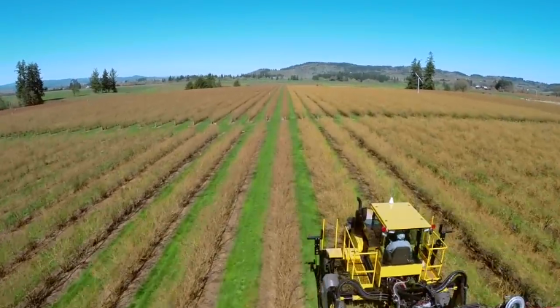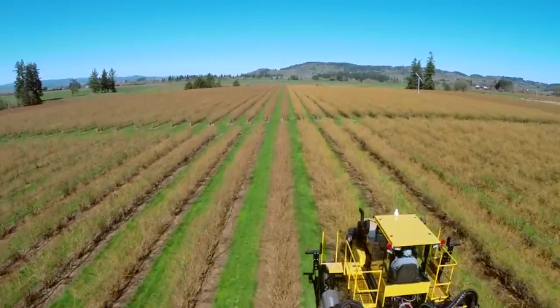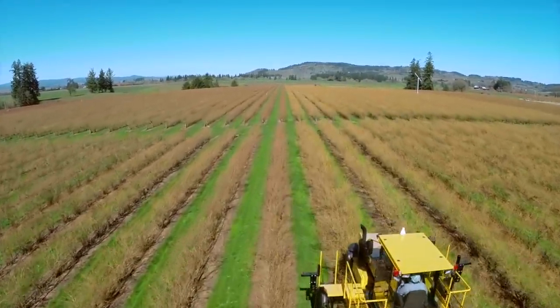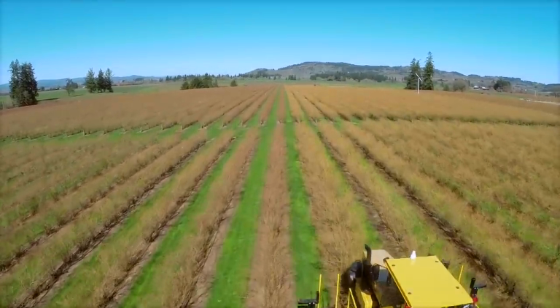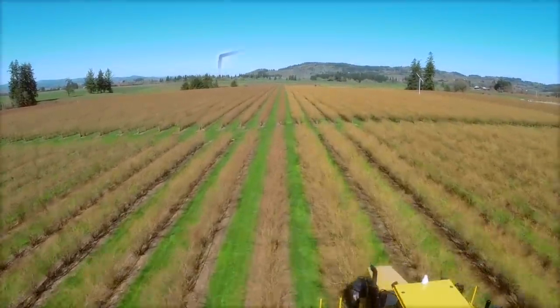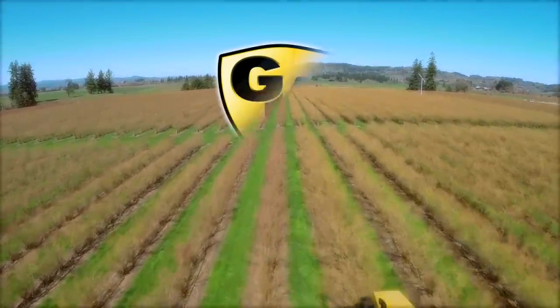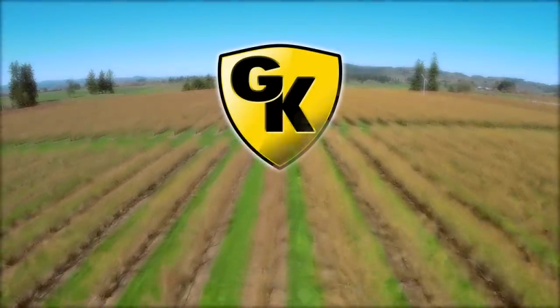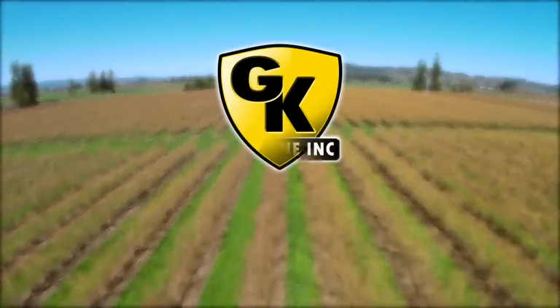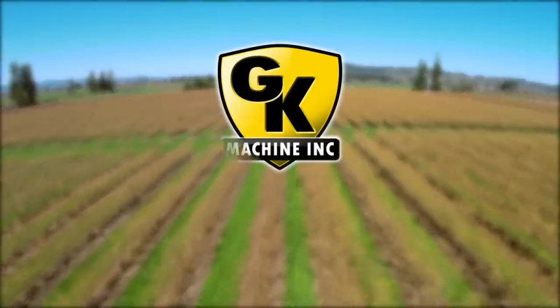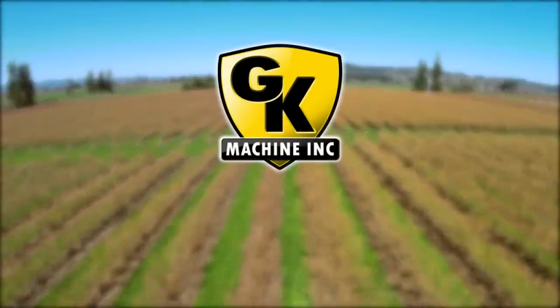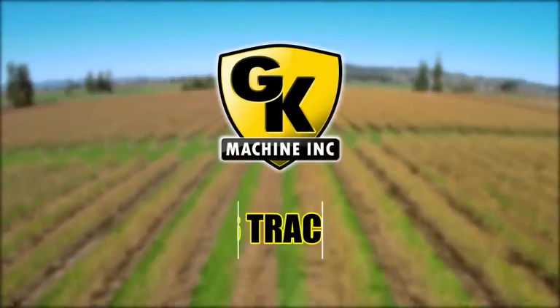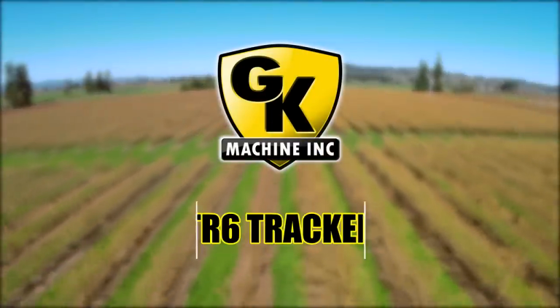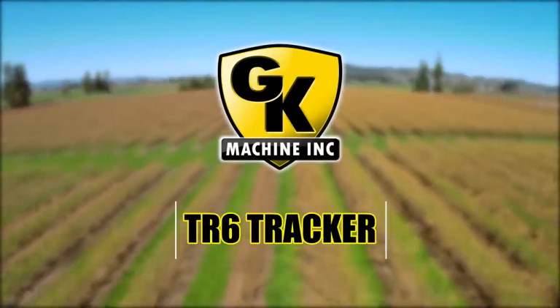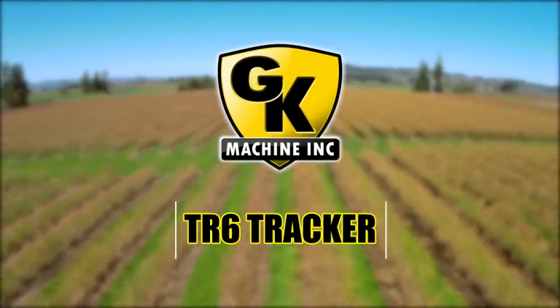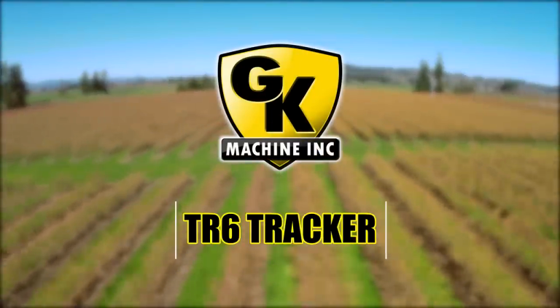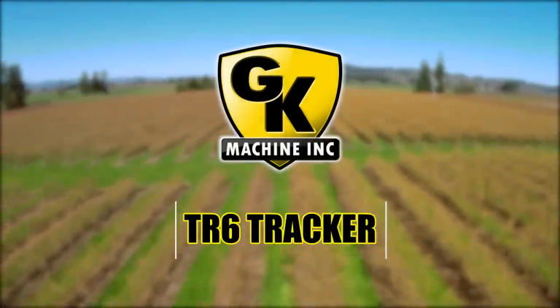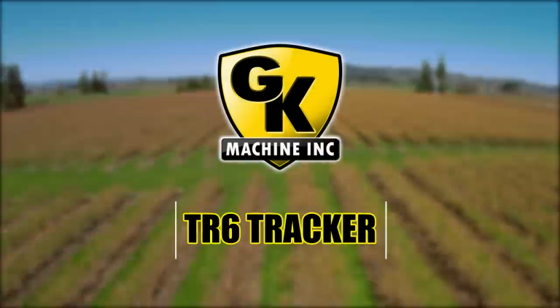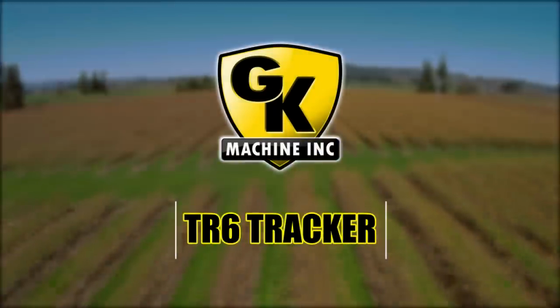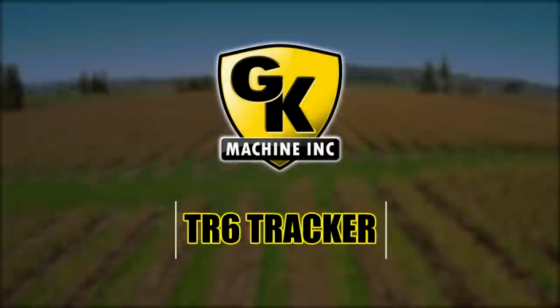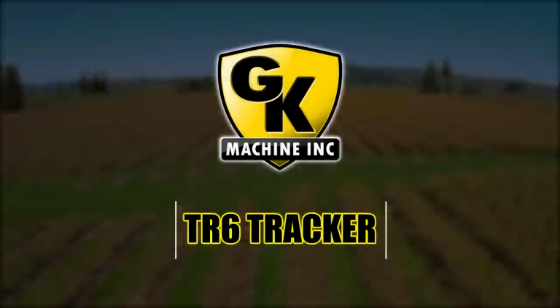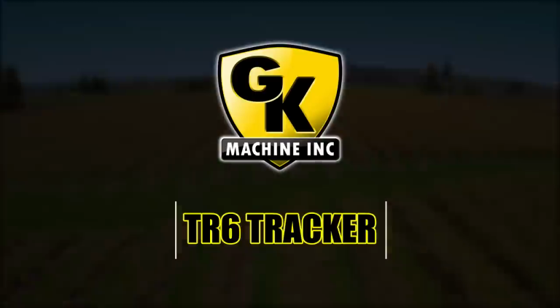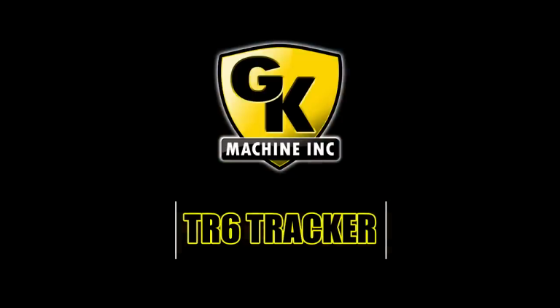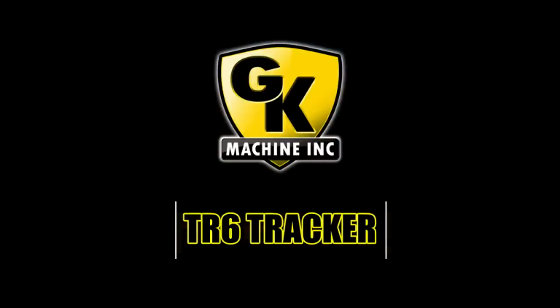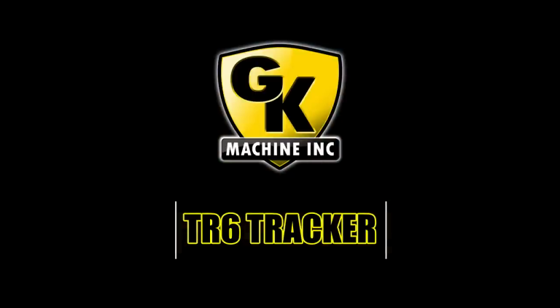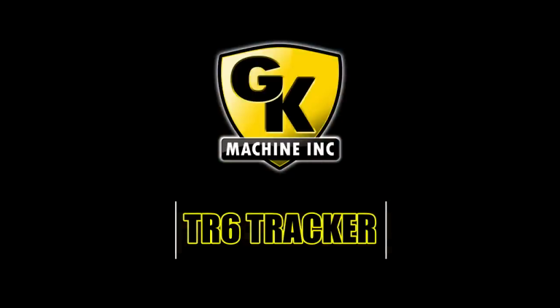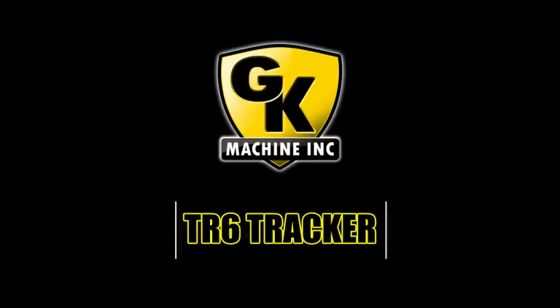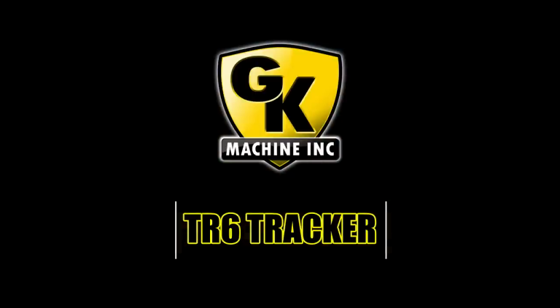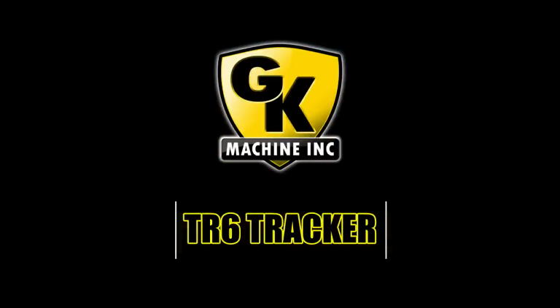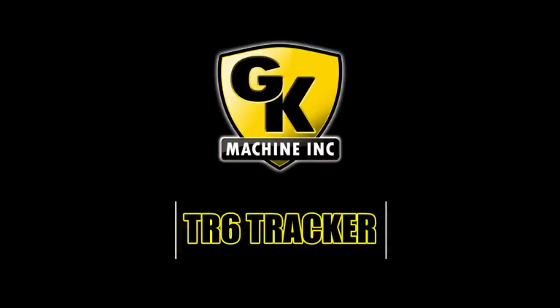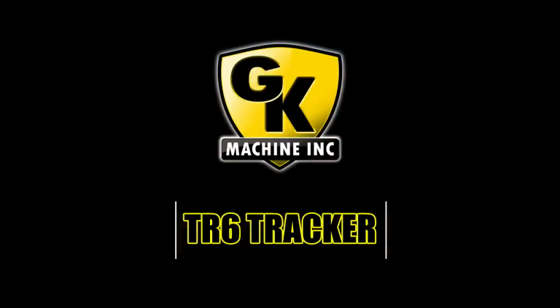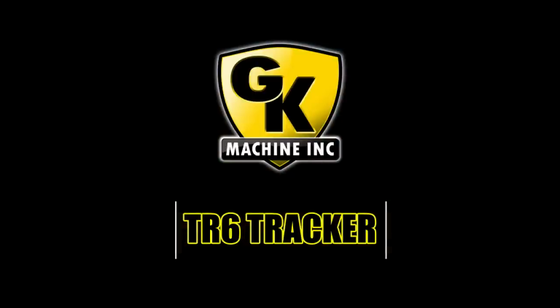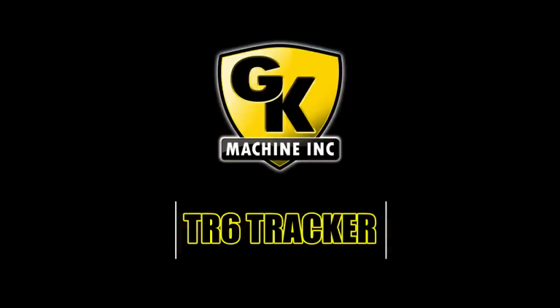Contact GK Machine today for more information about our award-winning product.